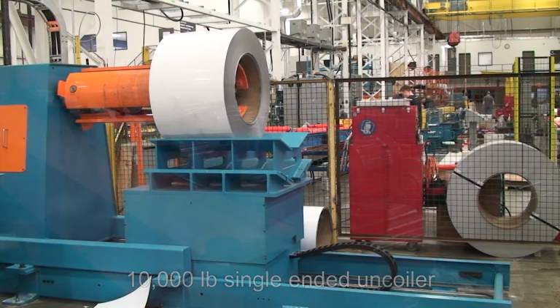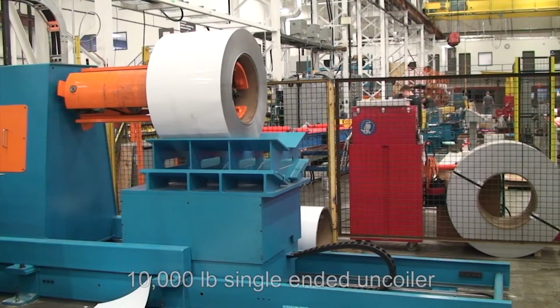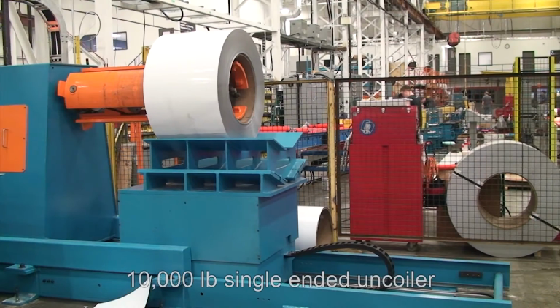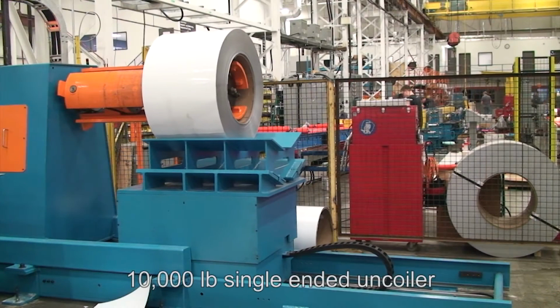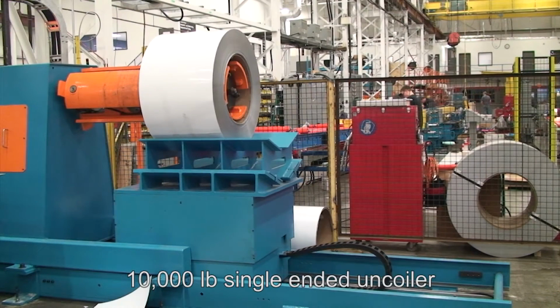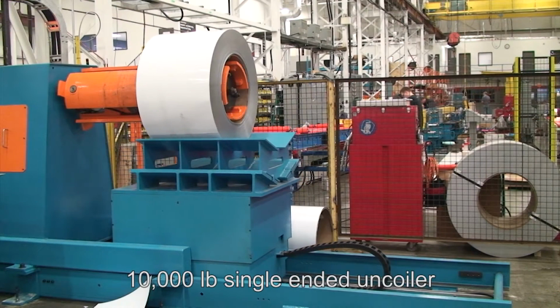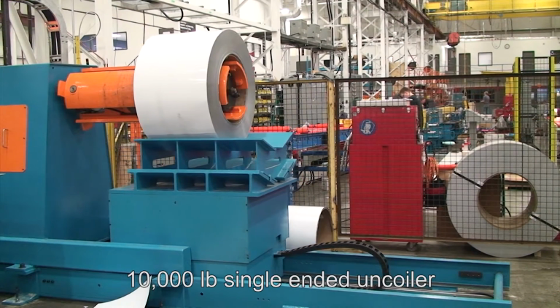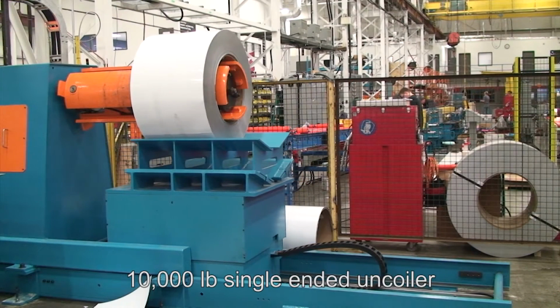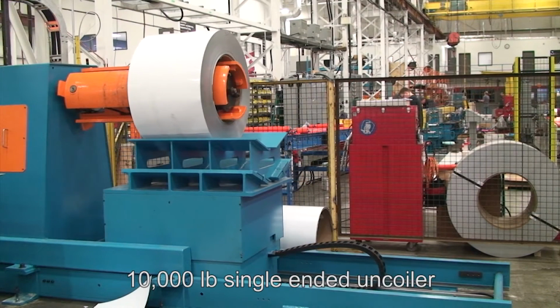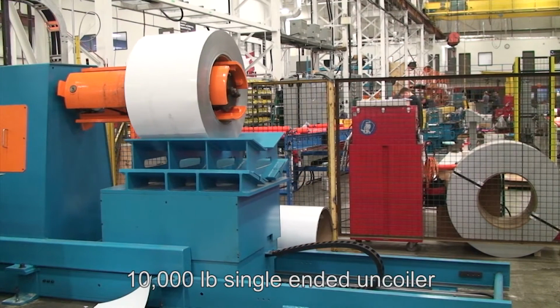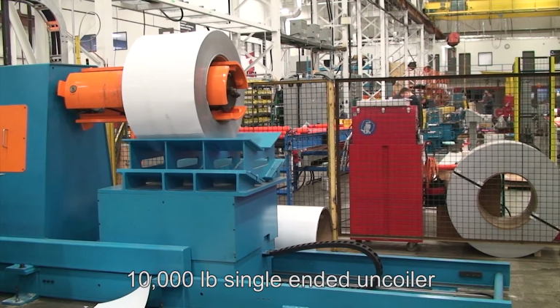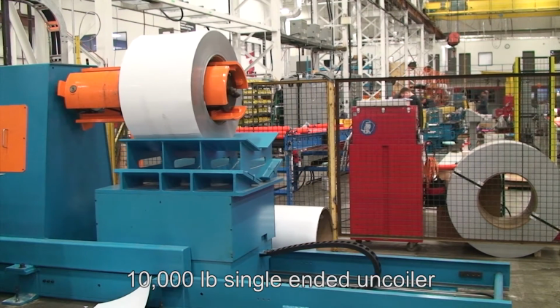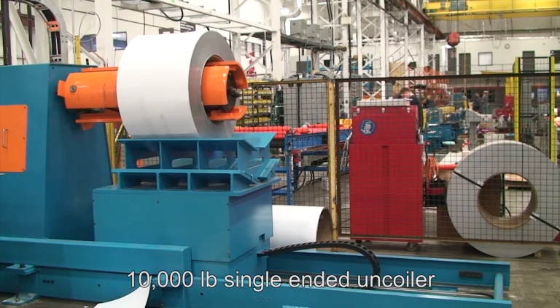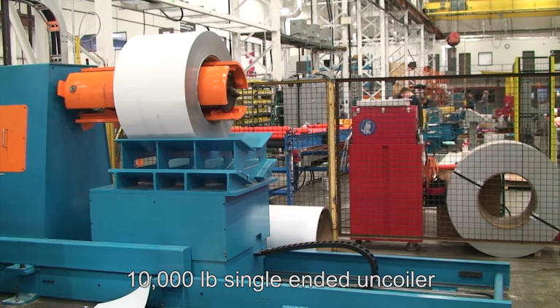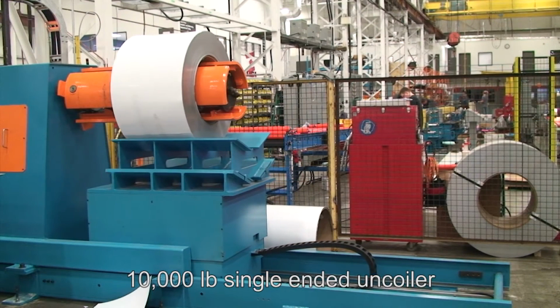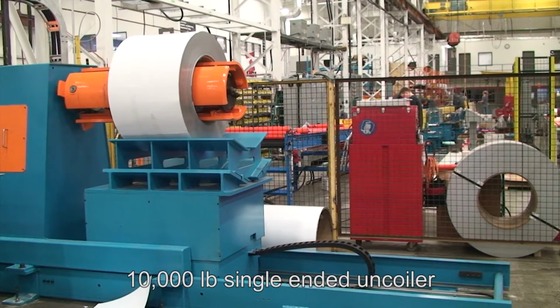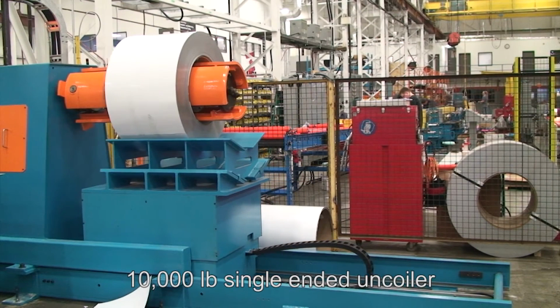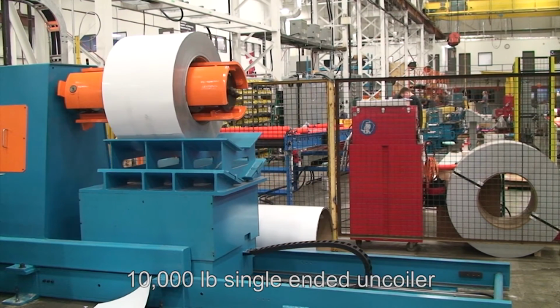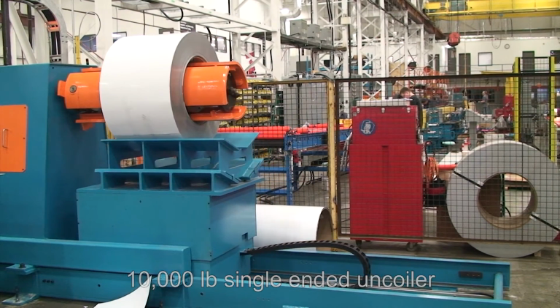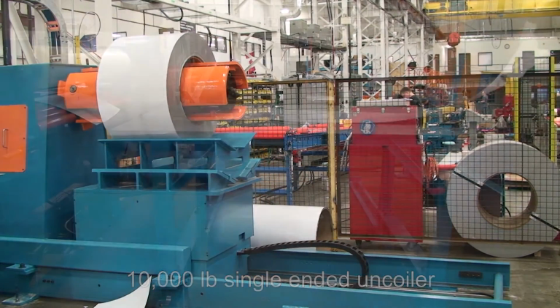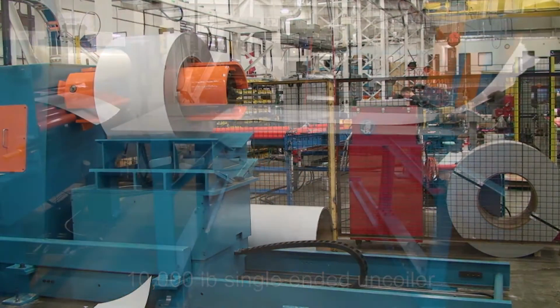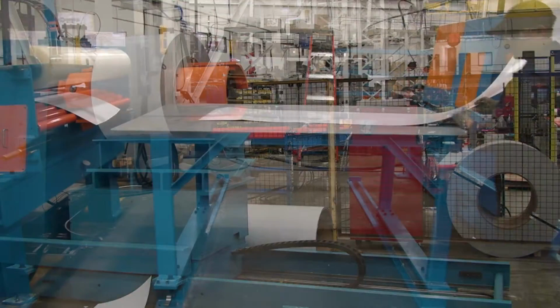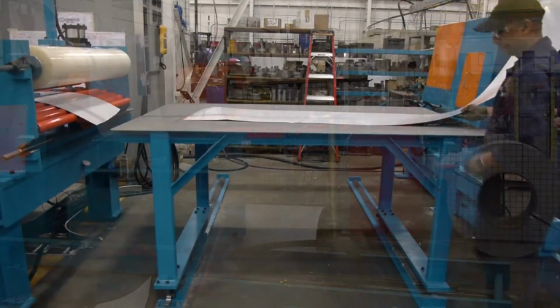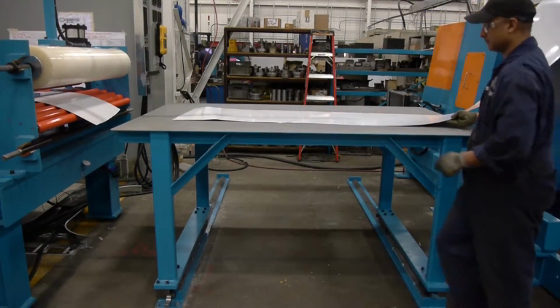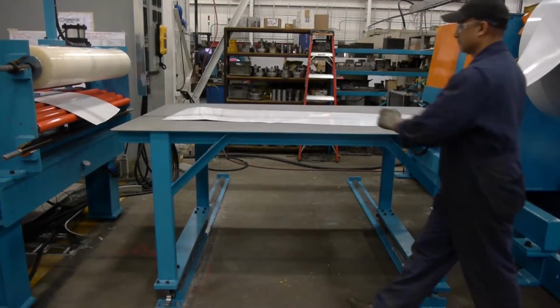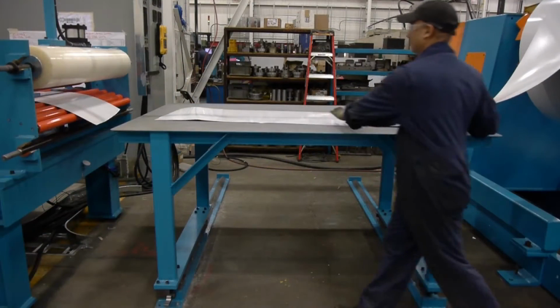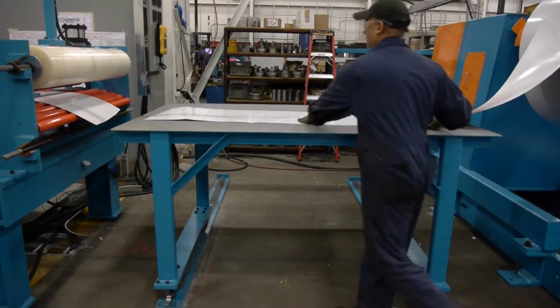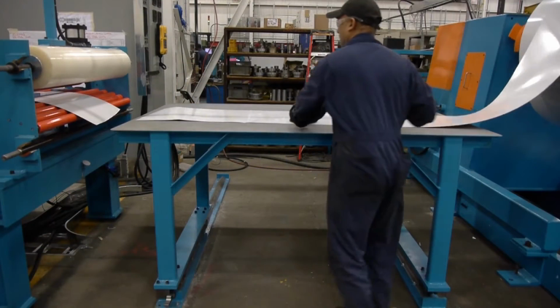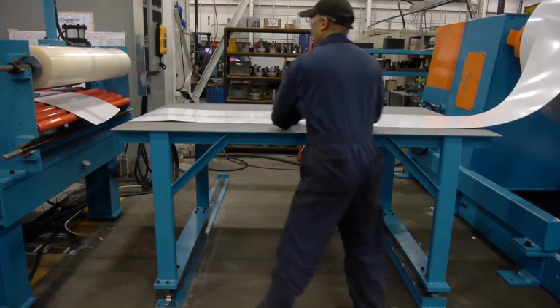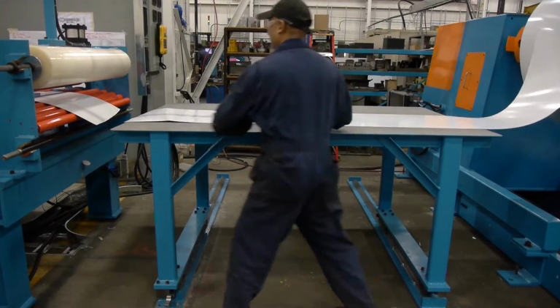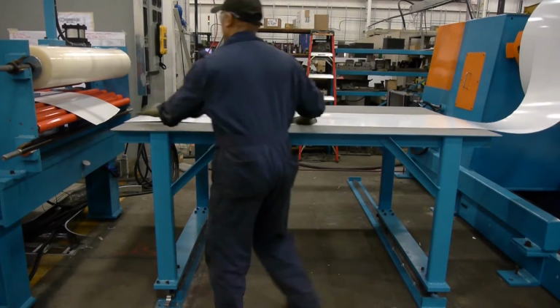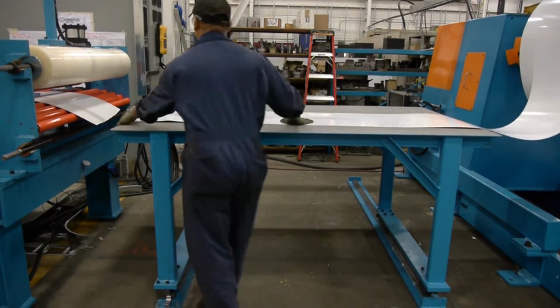Coil material is loaded onto the 10,000 pound single ended uncoiler equipped with full time drive and hydraulic mandrel expansion.